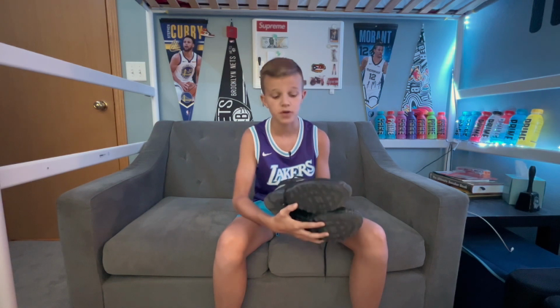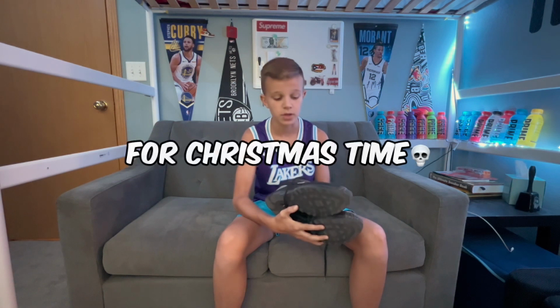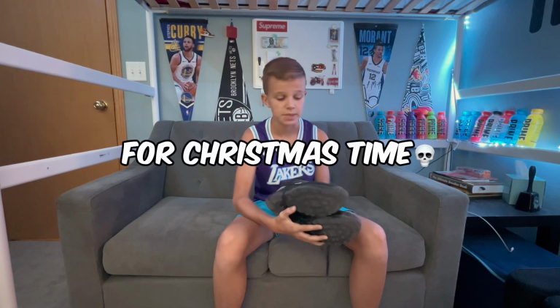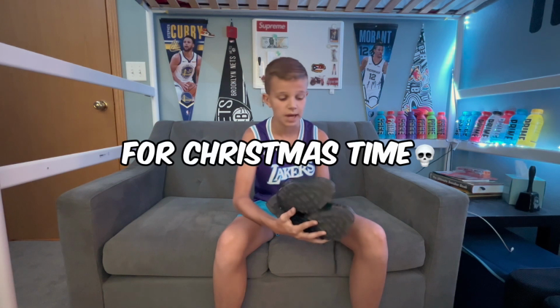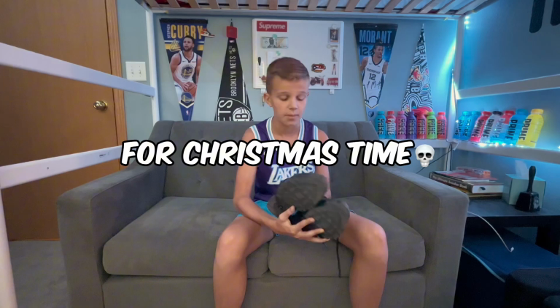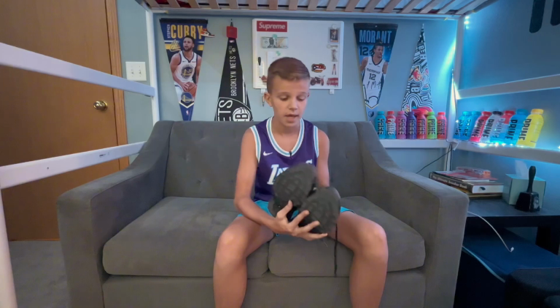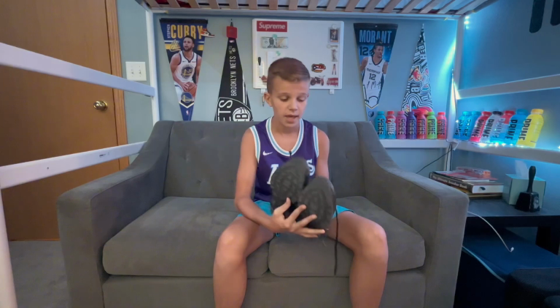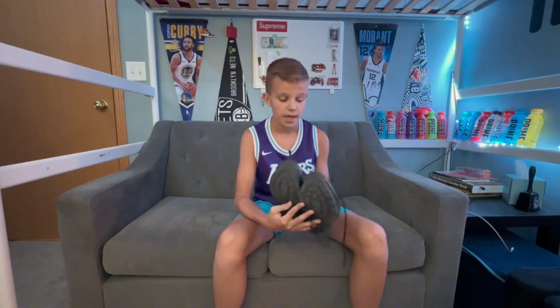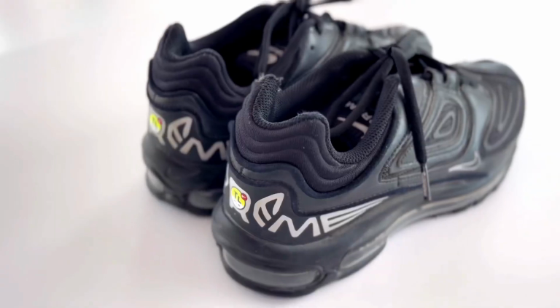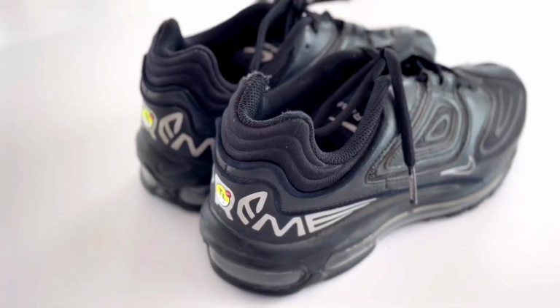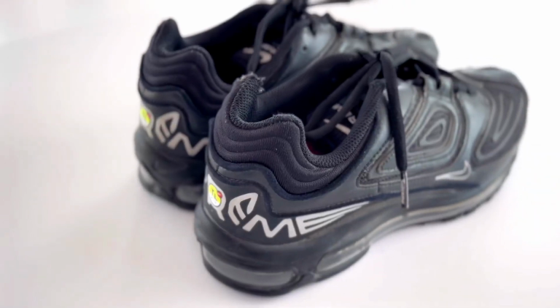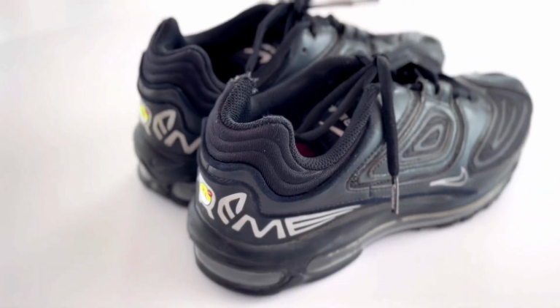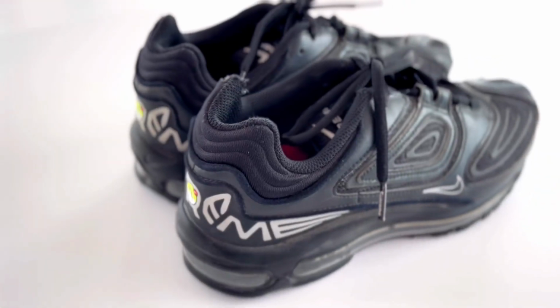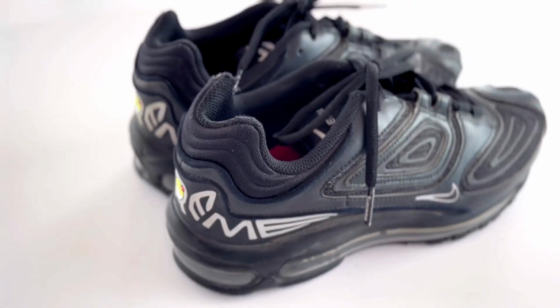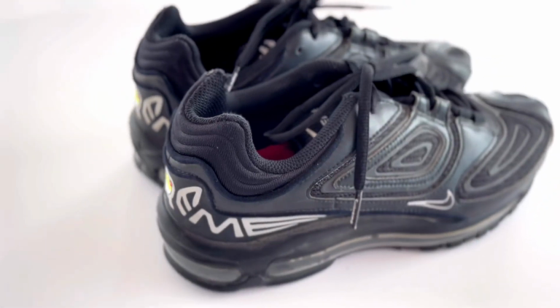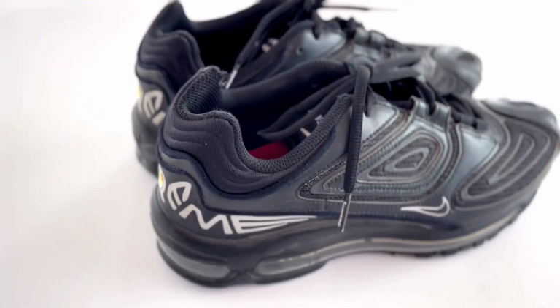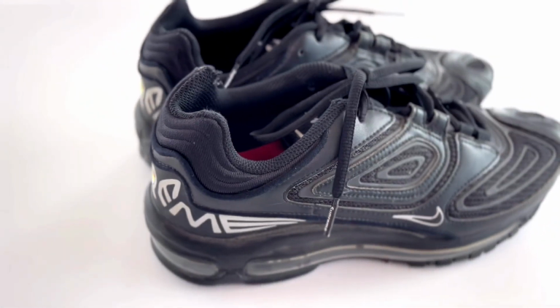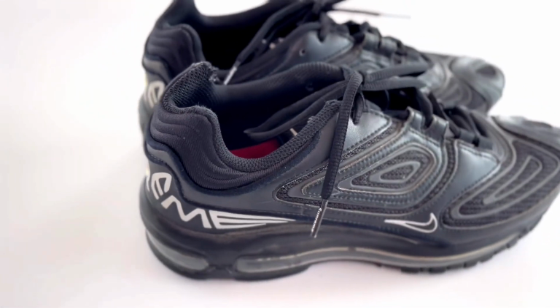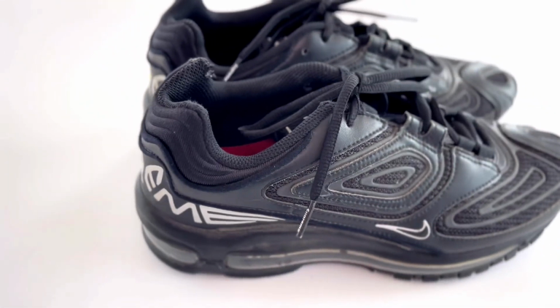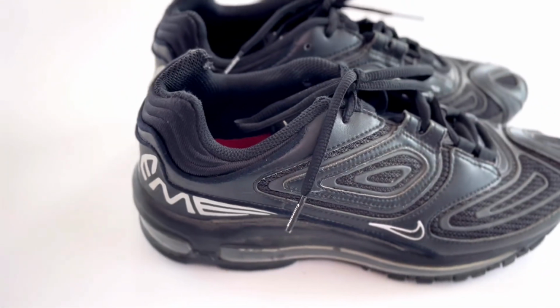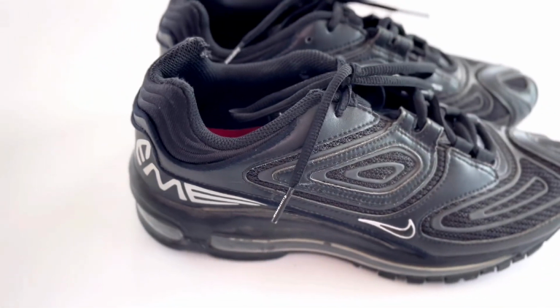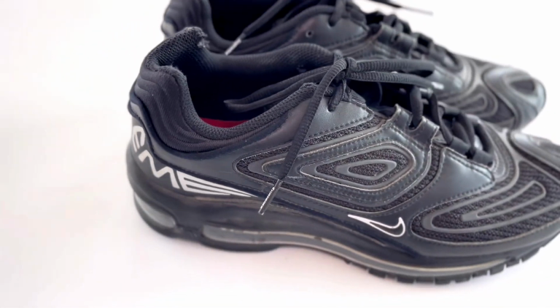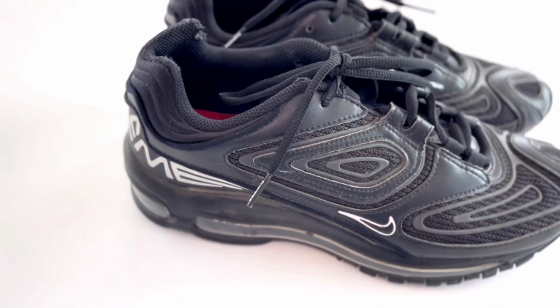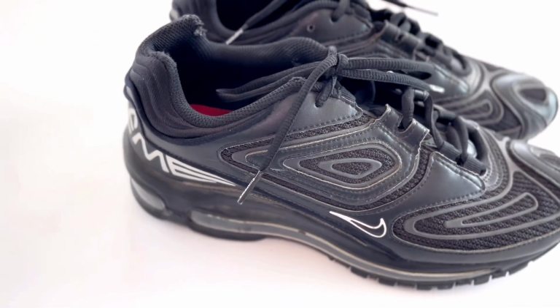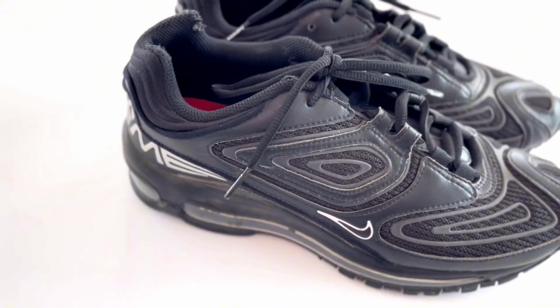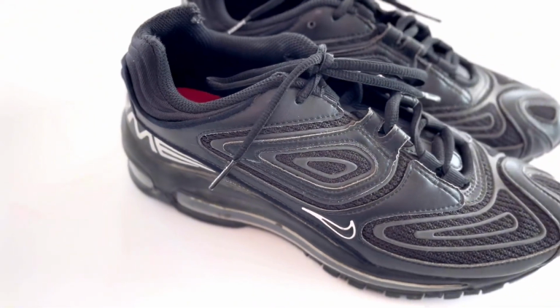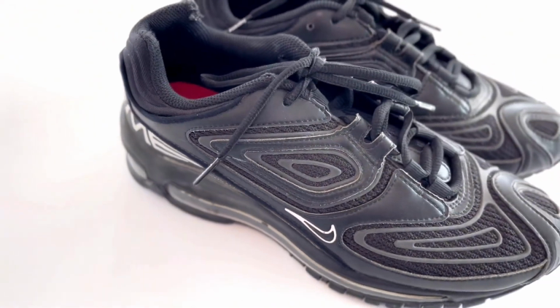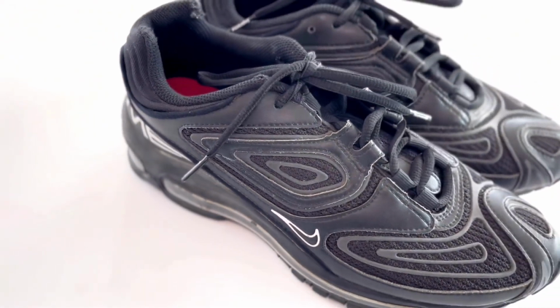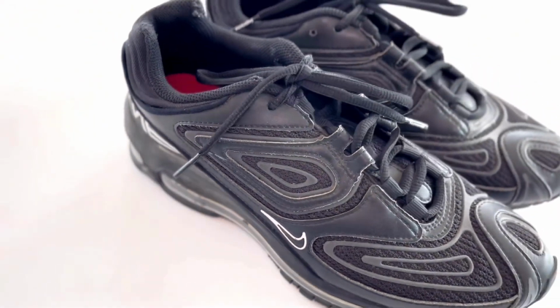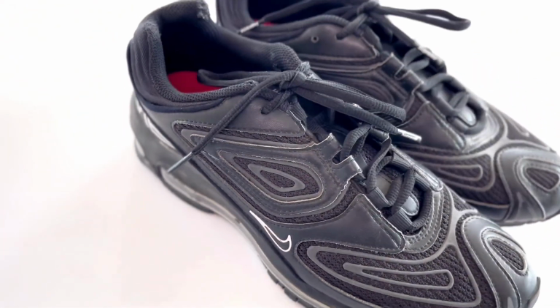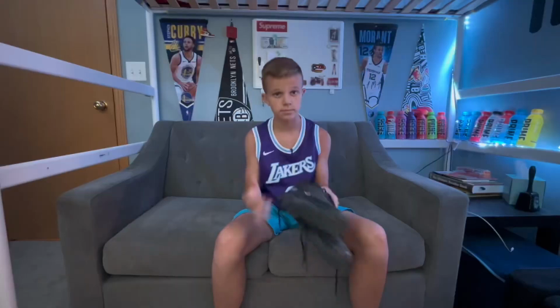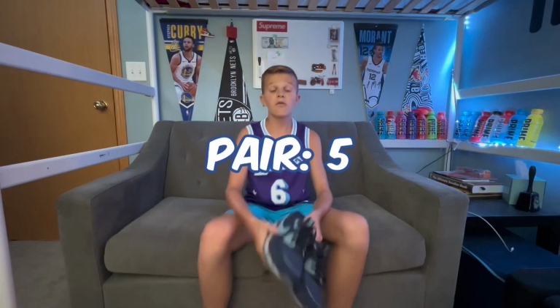For the fourth pair of shoes, I have the Air Max 98 Supremes. I got these for Christmas. They're a nice pair of shoes and they match like every outfit, obviously because they're black.